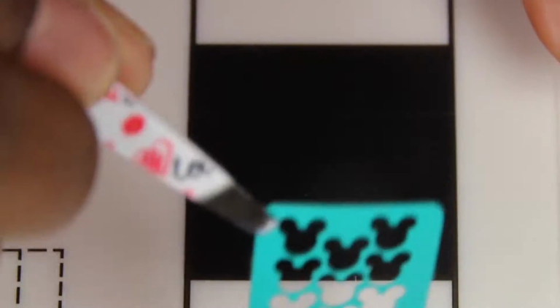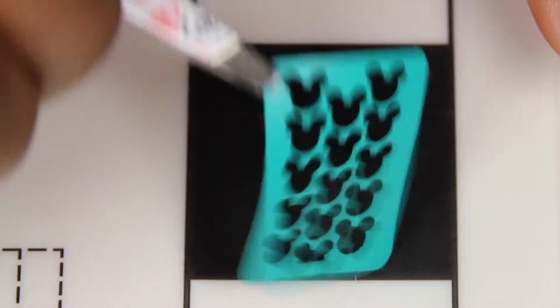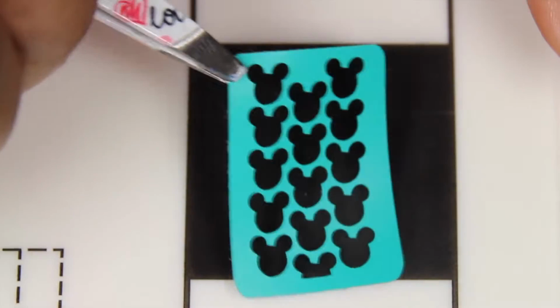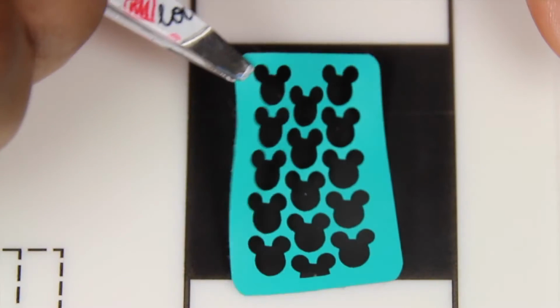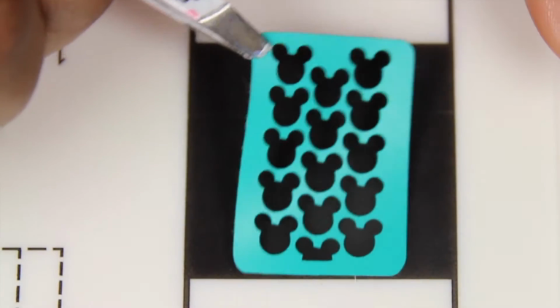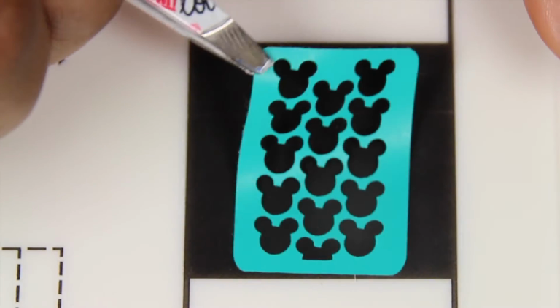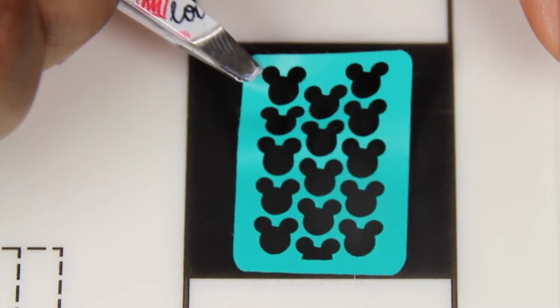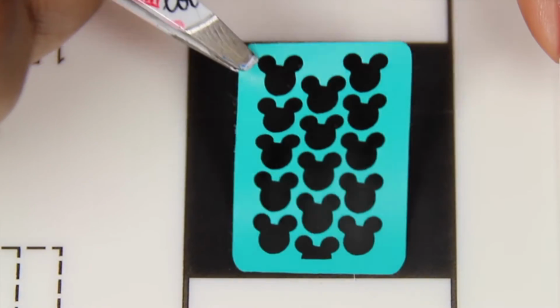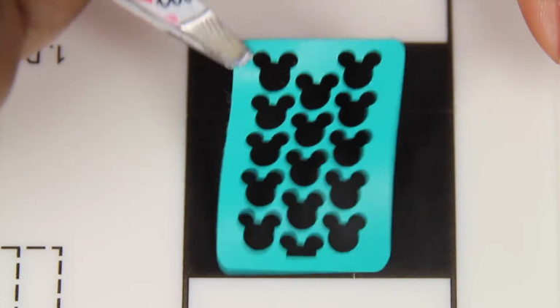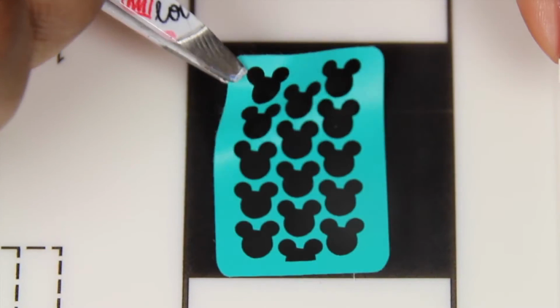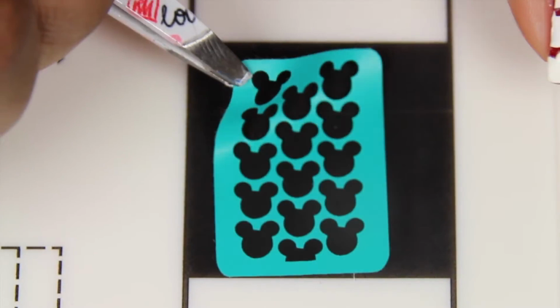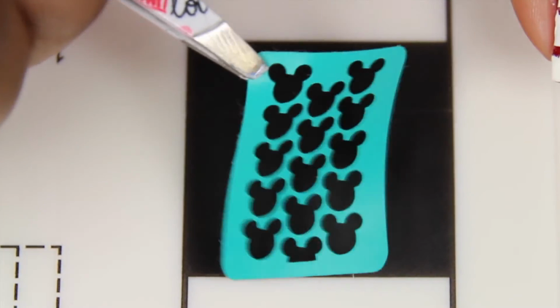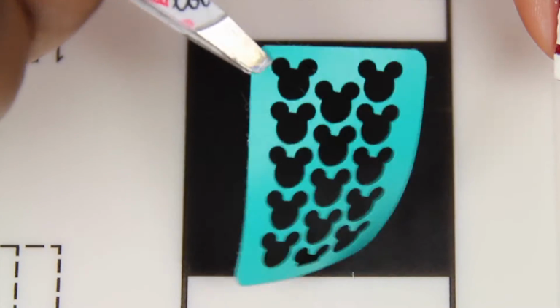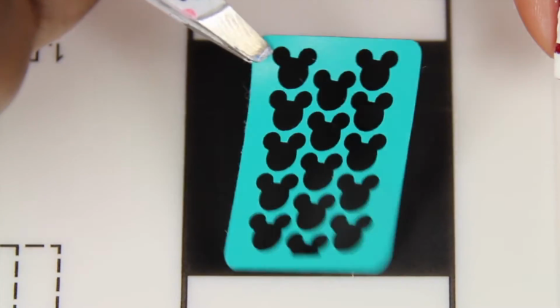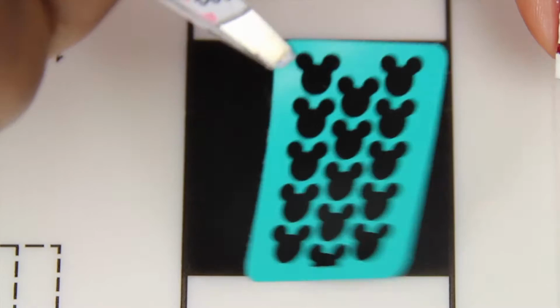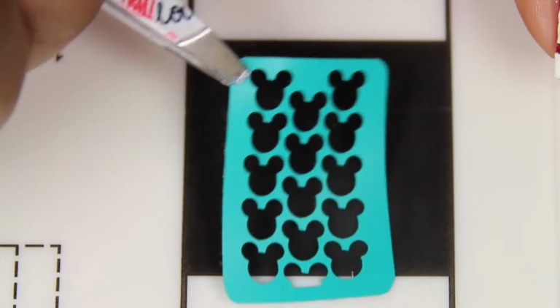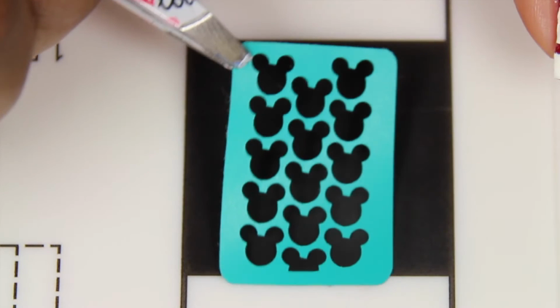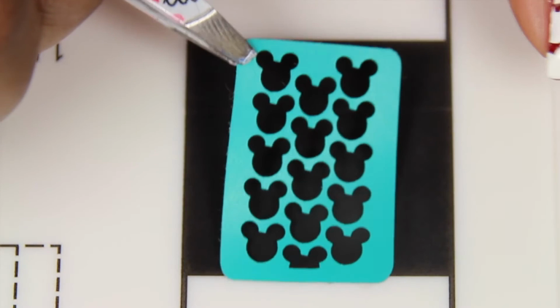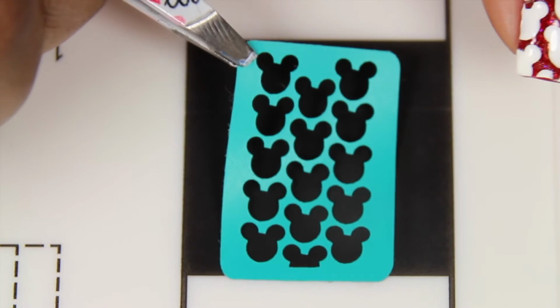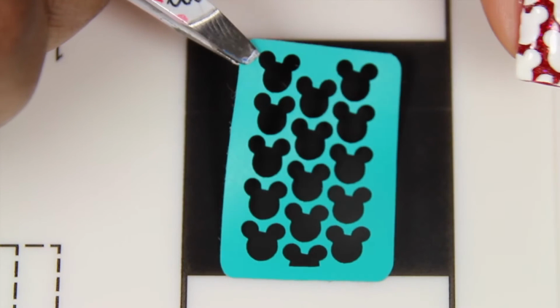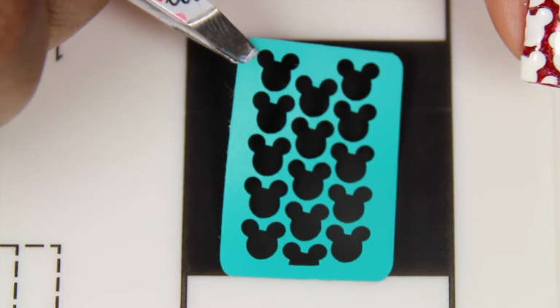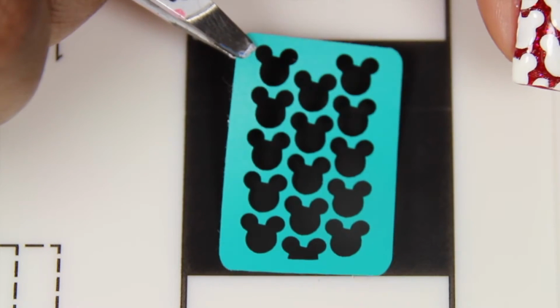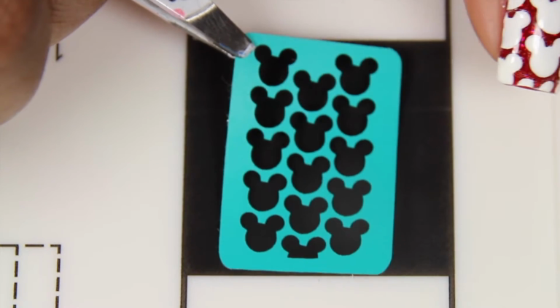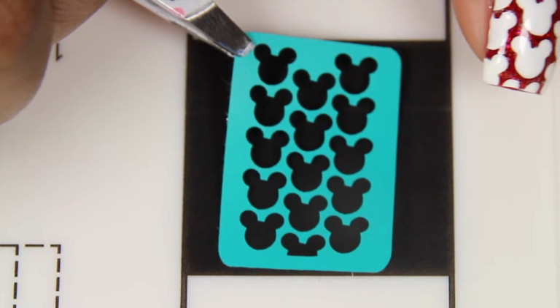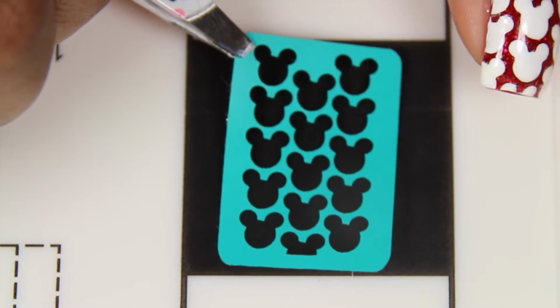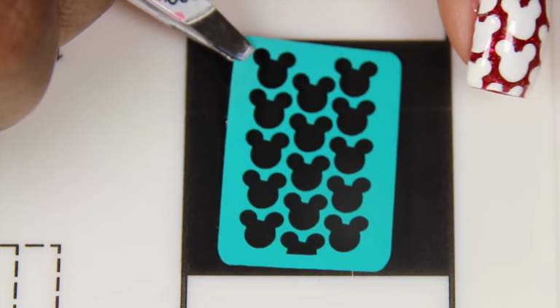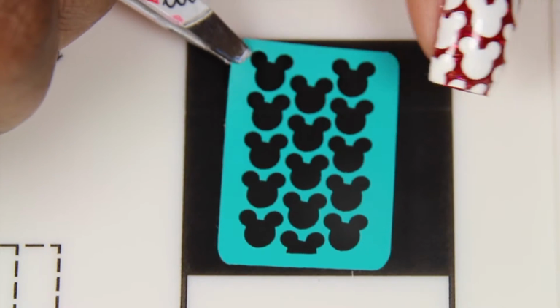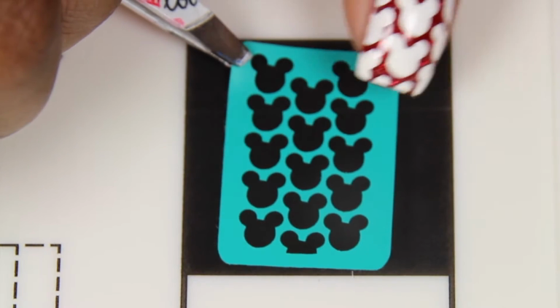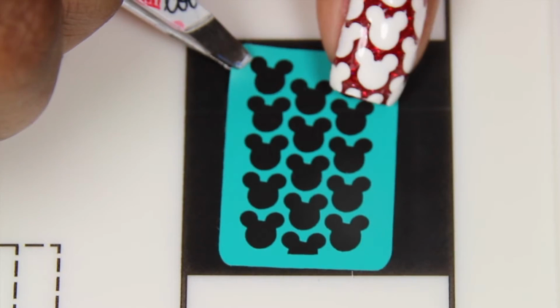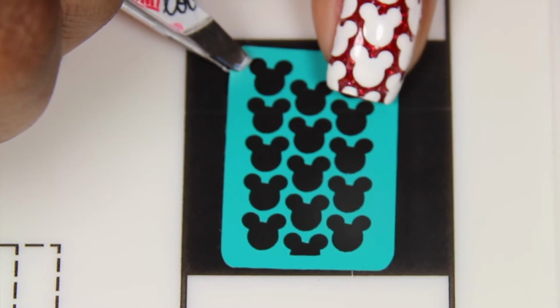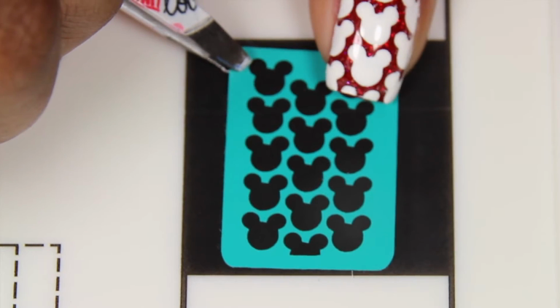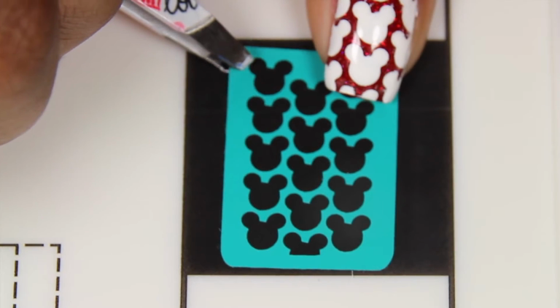Next, you're going to be putting your decal on your miracle mat and pressing down firmly so that no polish seeps through.